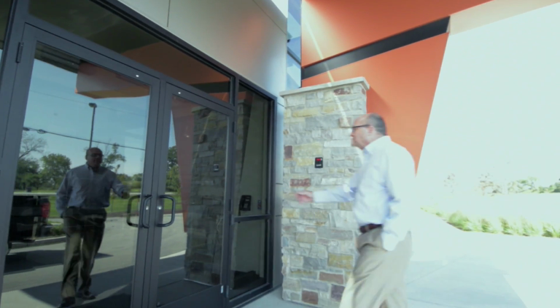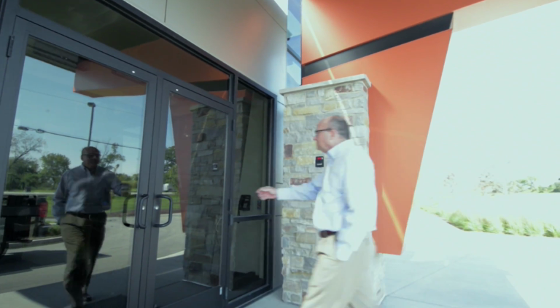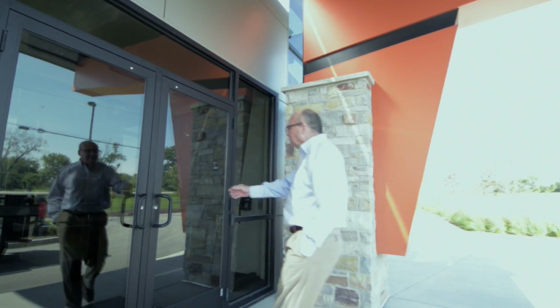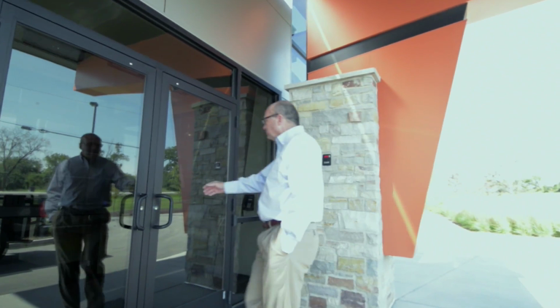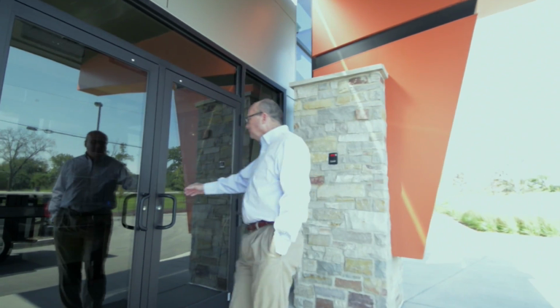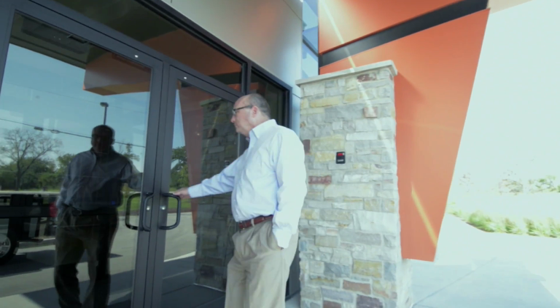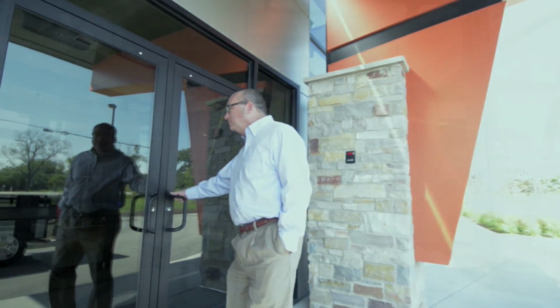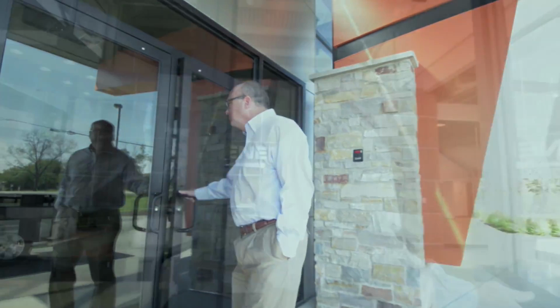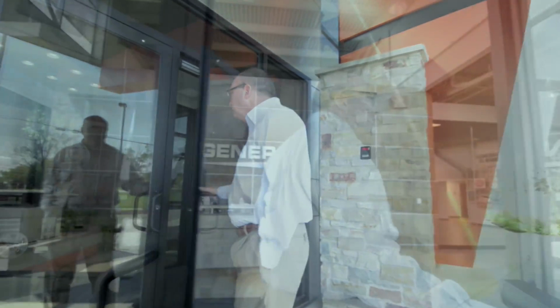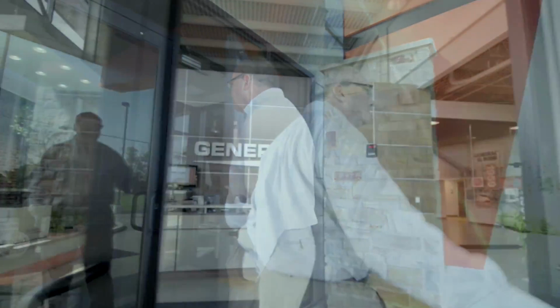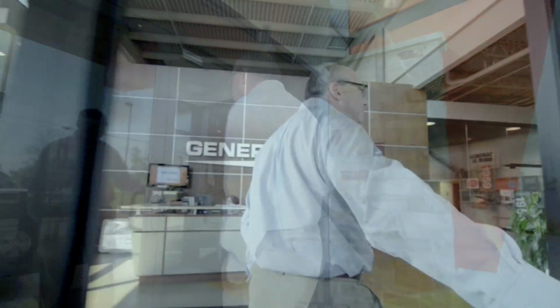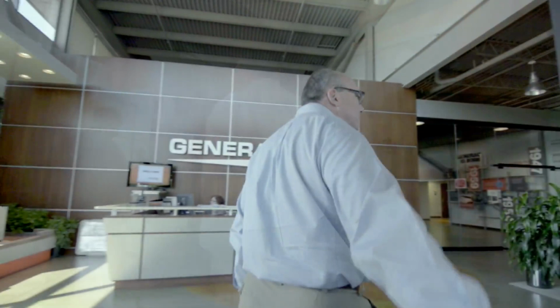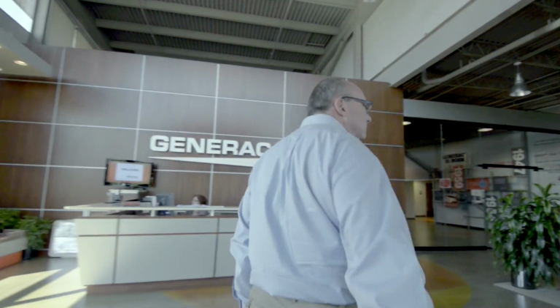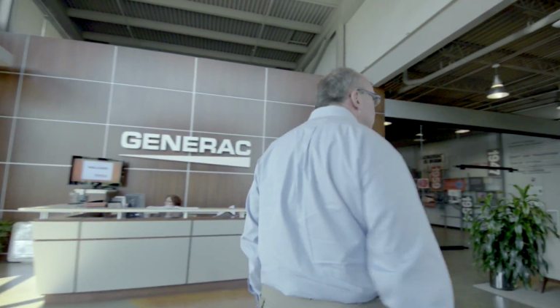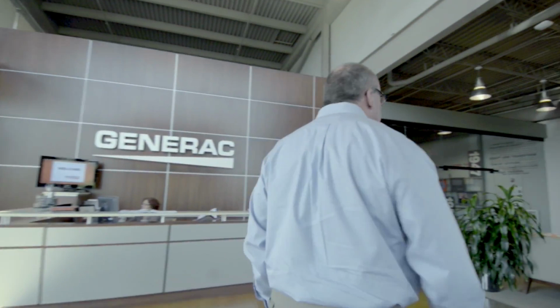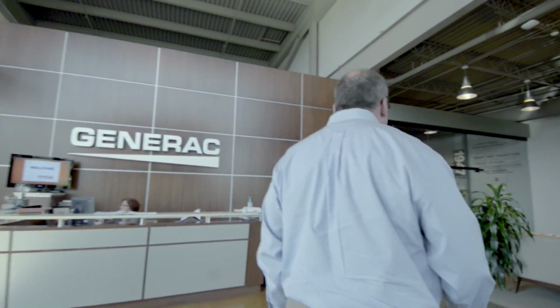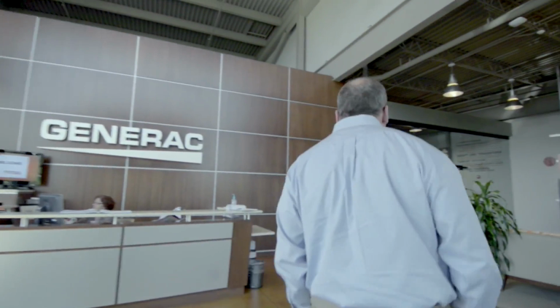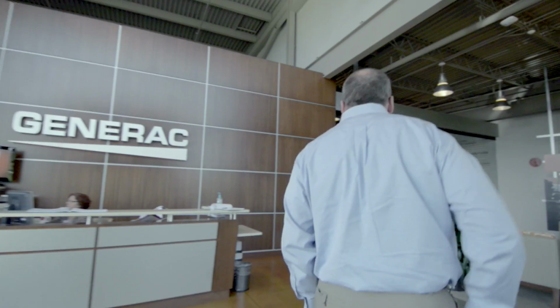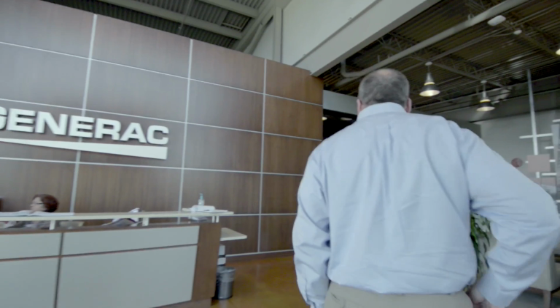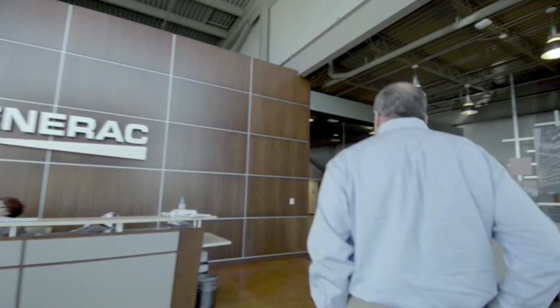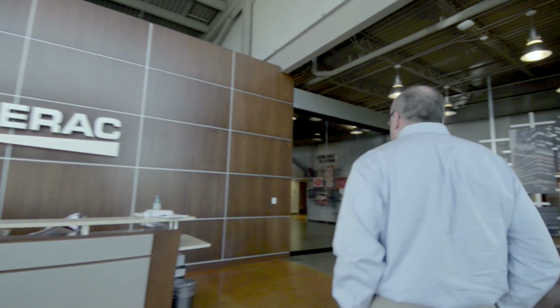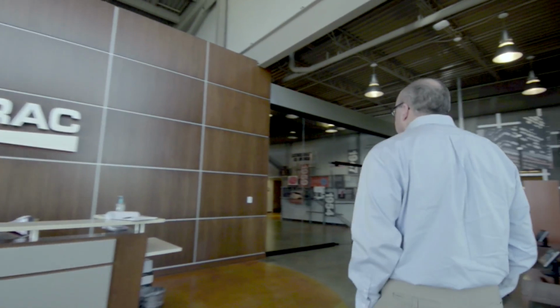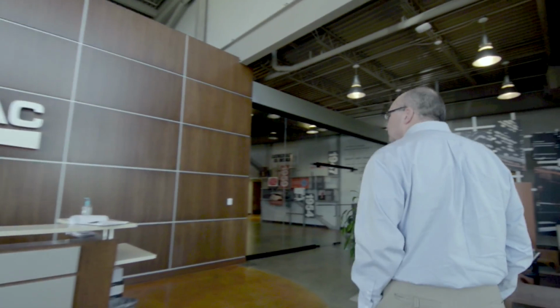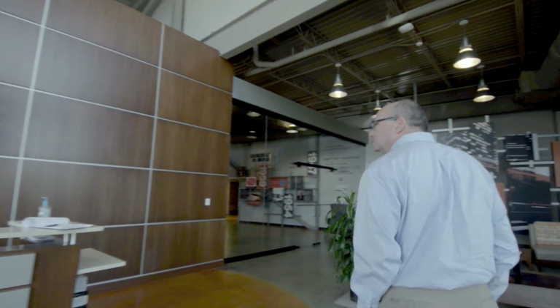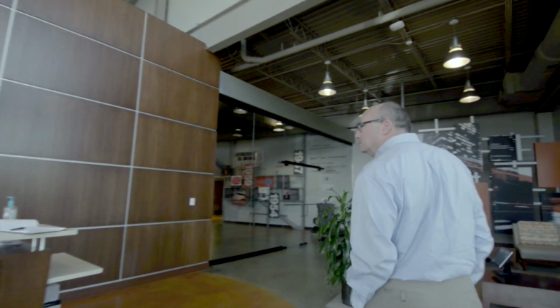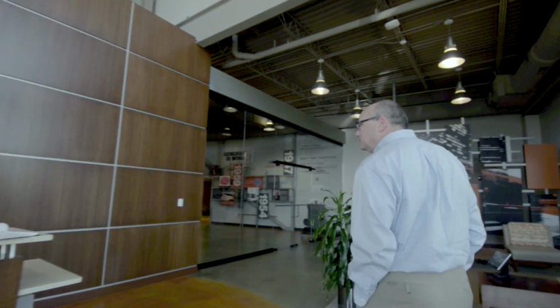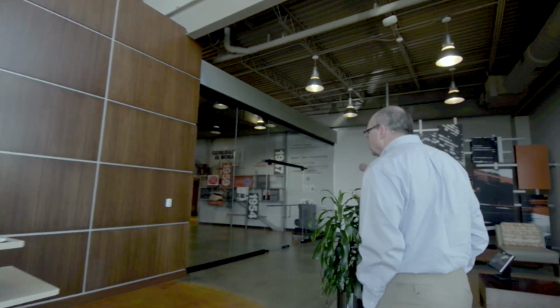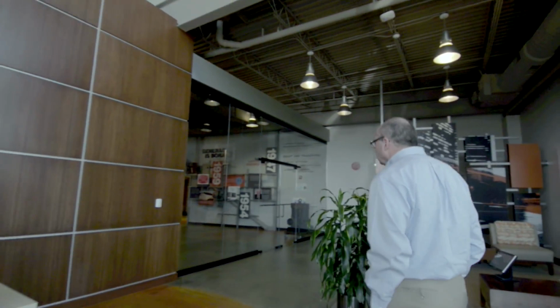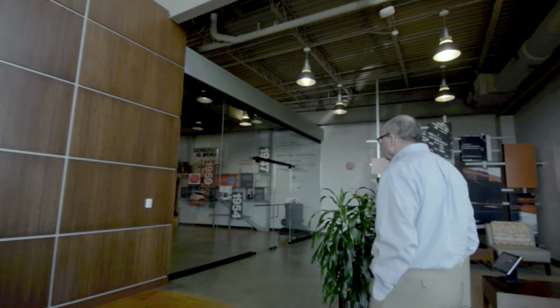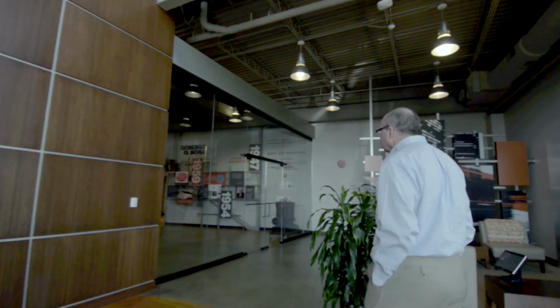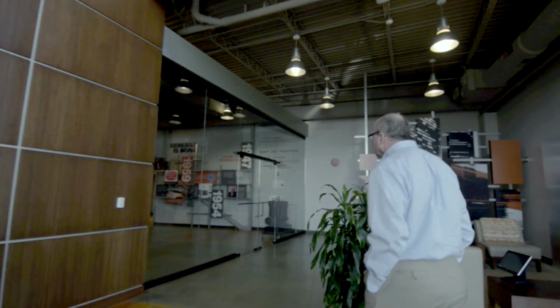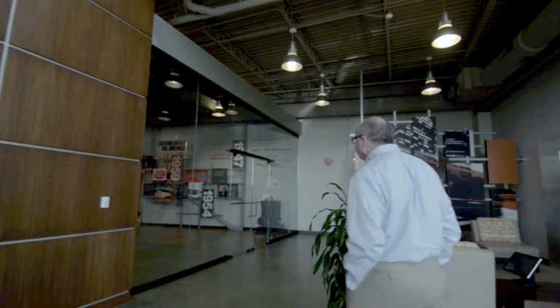My name is Kurt Gibson. I'm an engineer with Generac and my specialty is data centers.